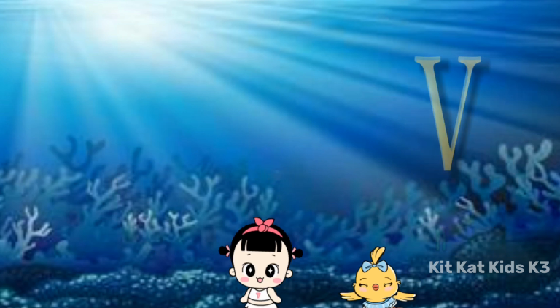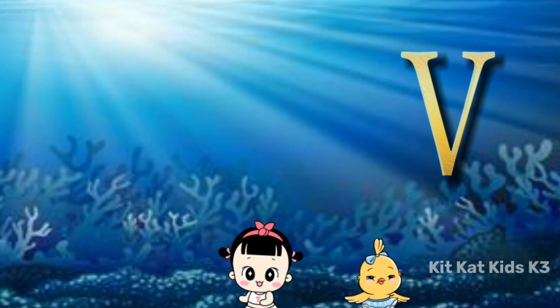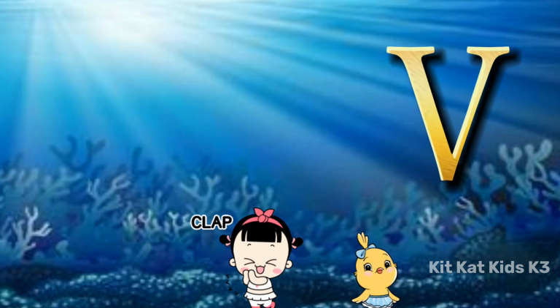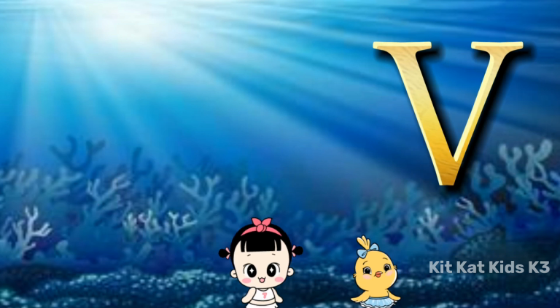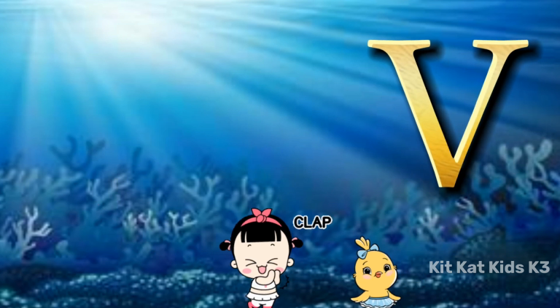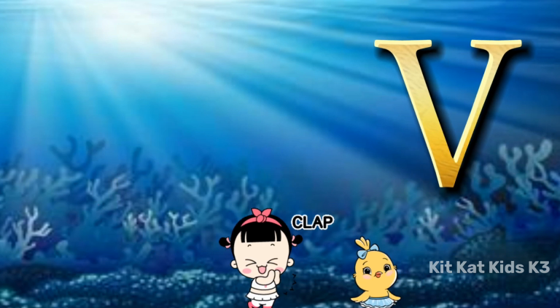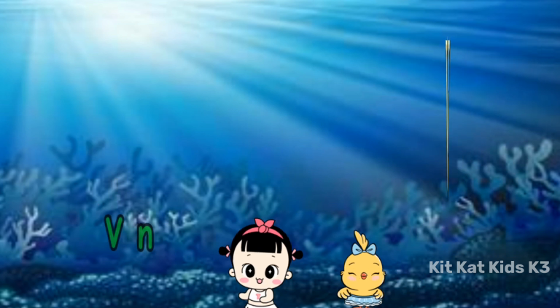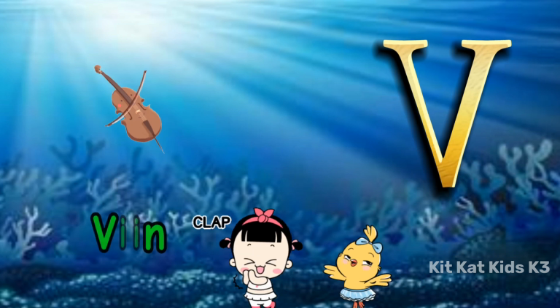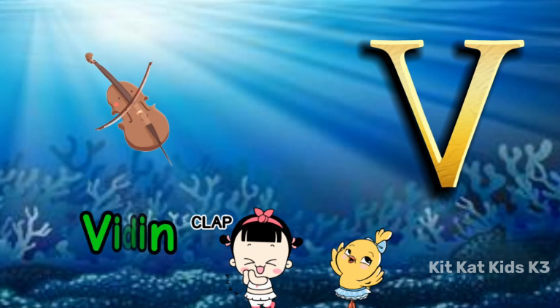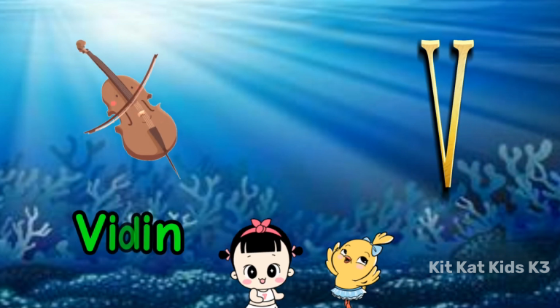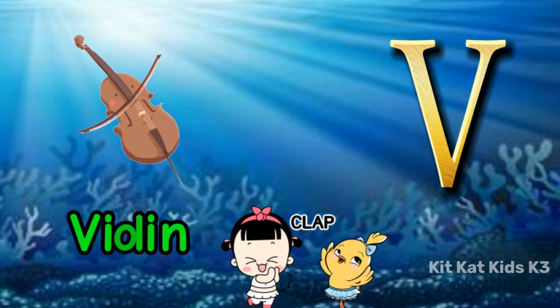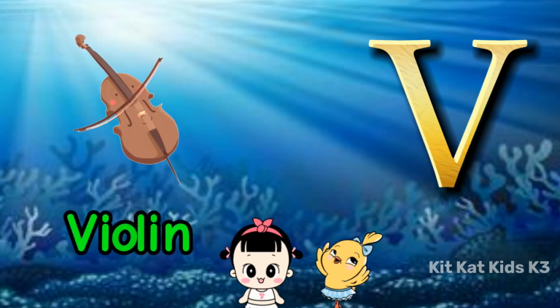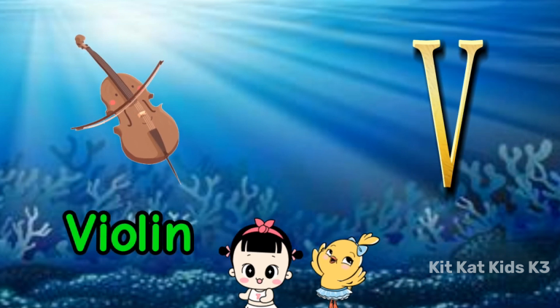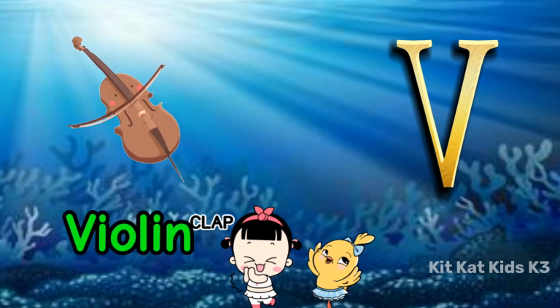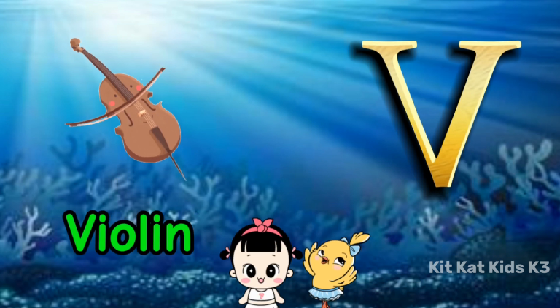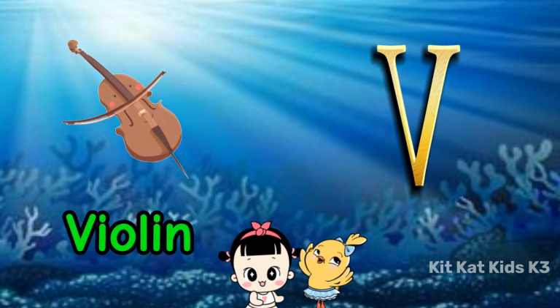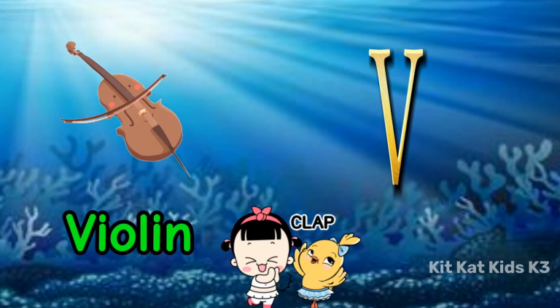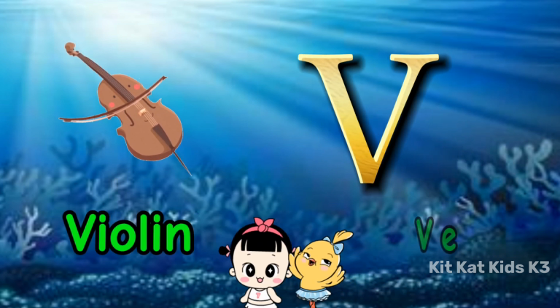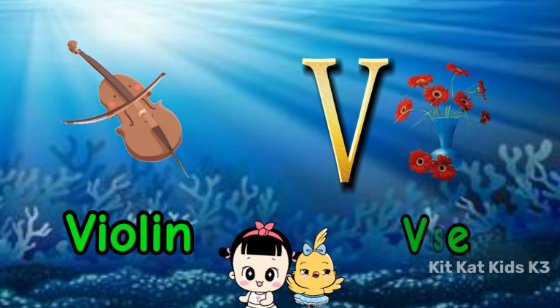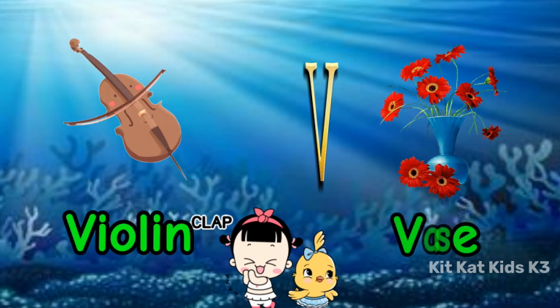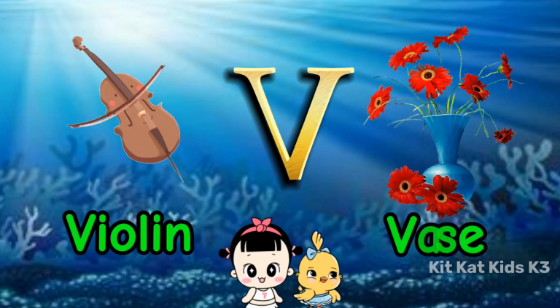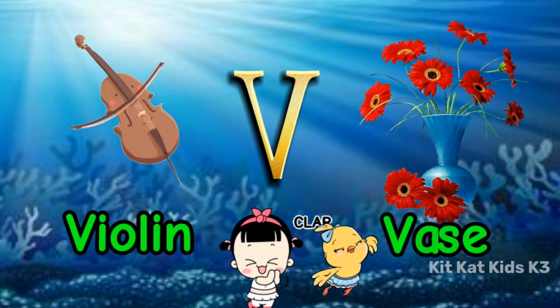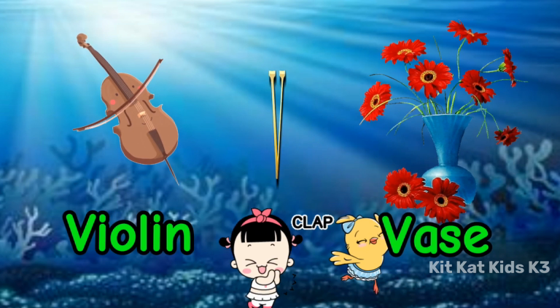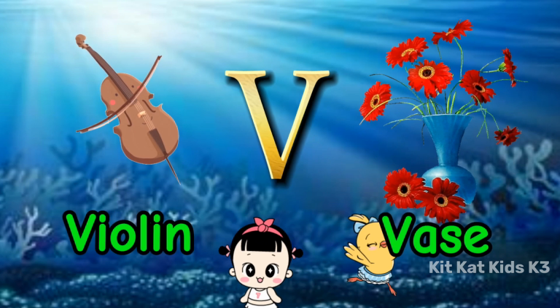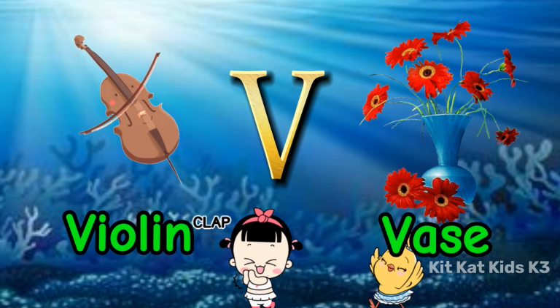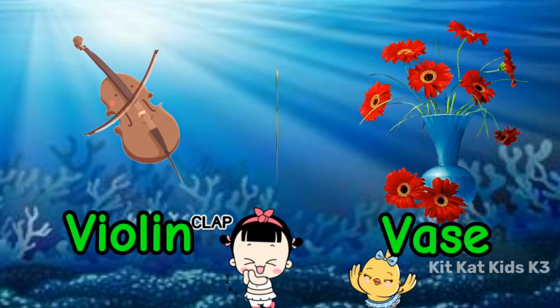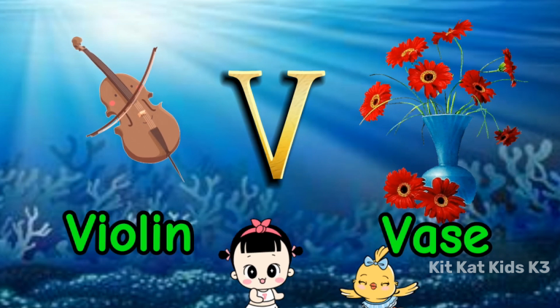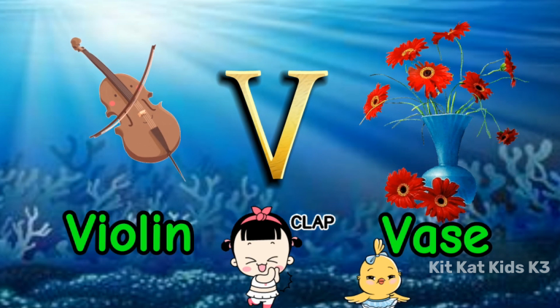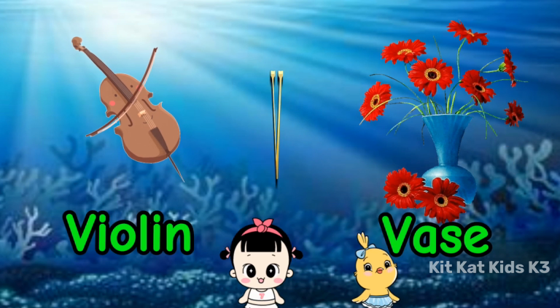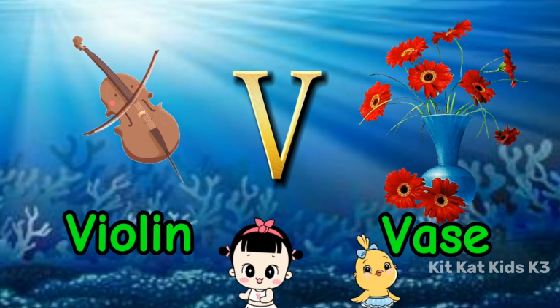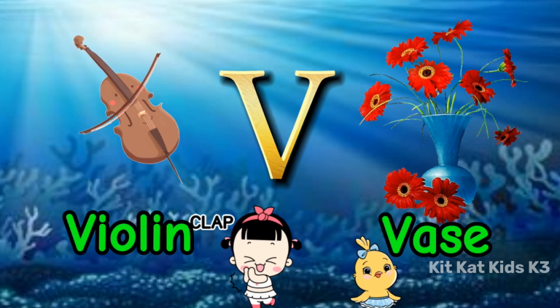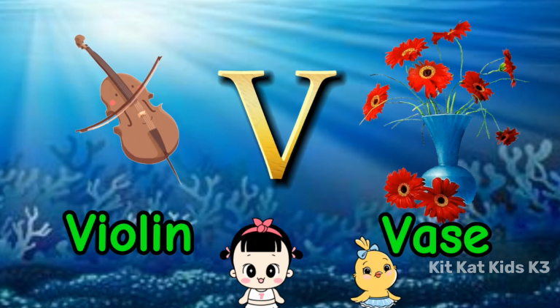V is for violin, with a lovely sound. V is for vase, with flowers around.